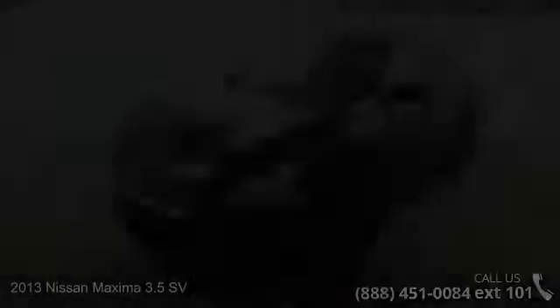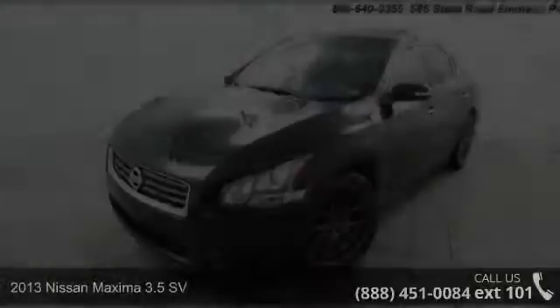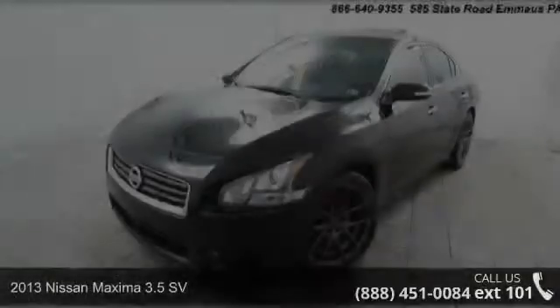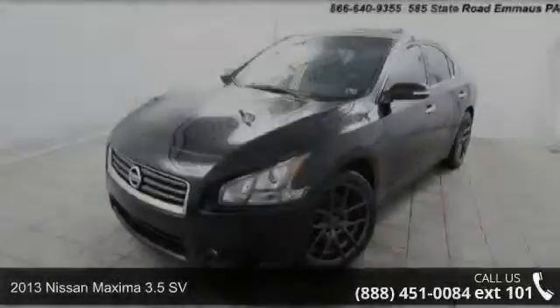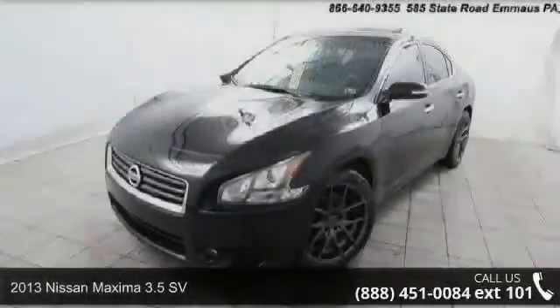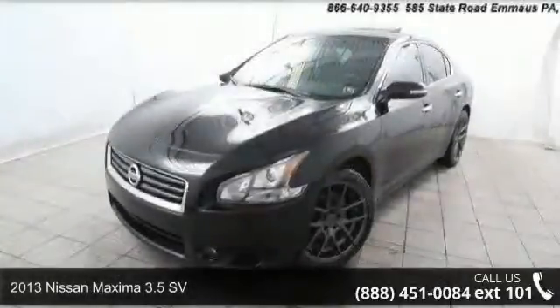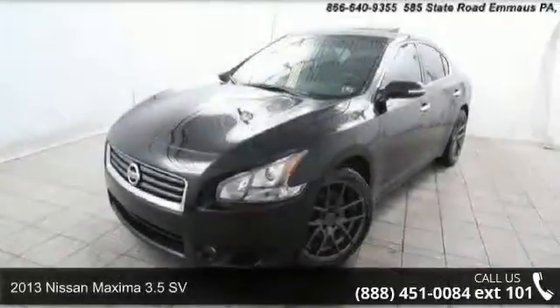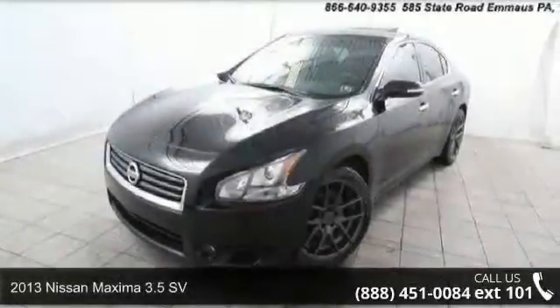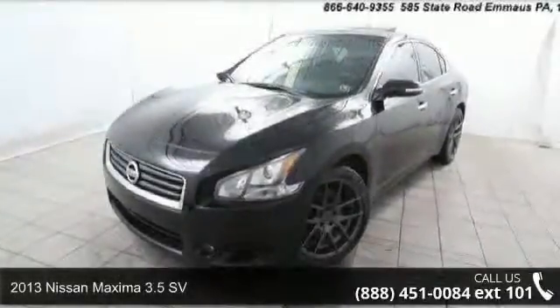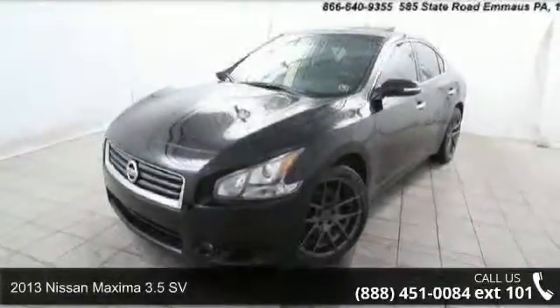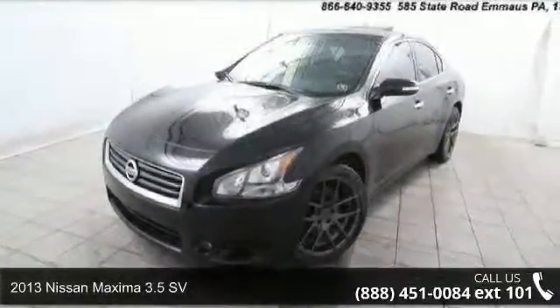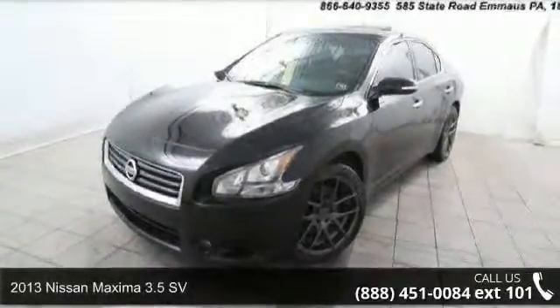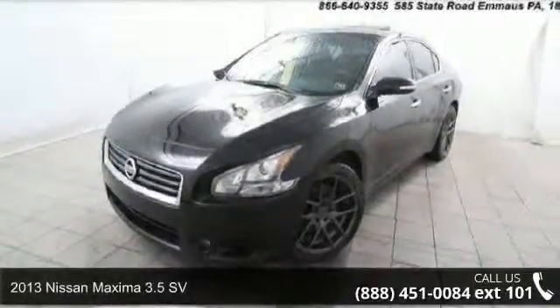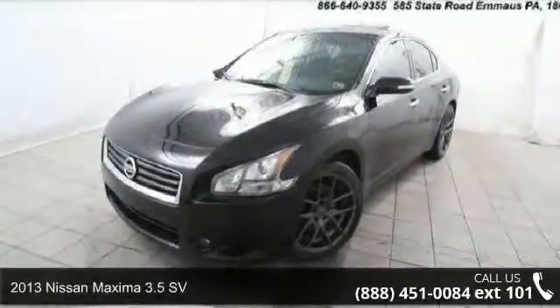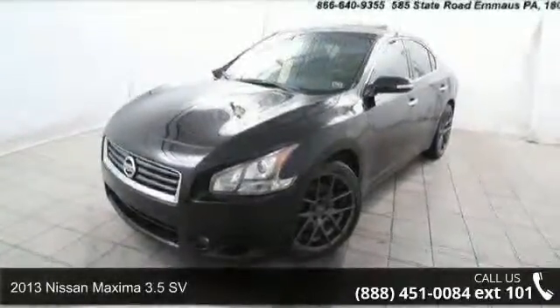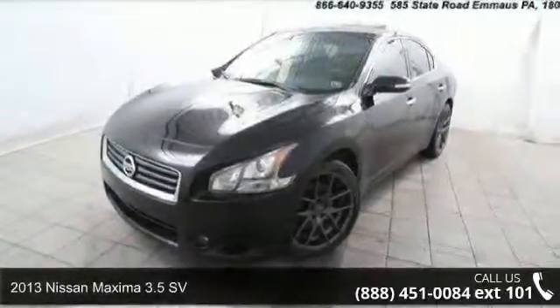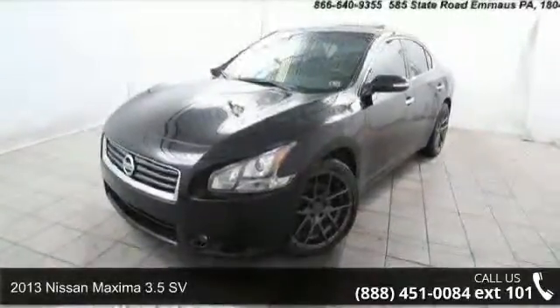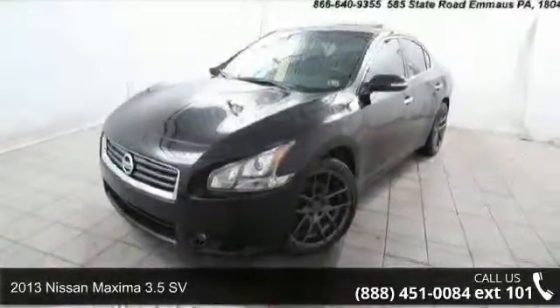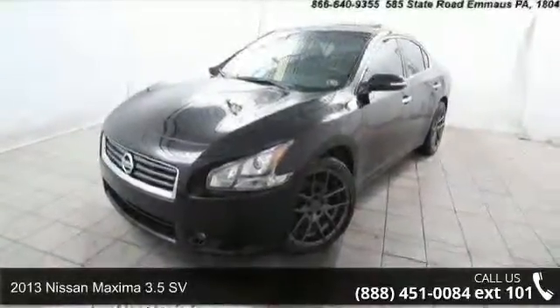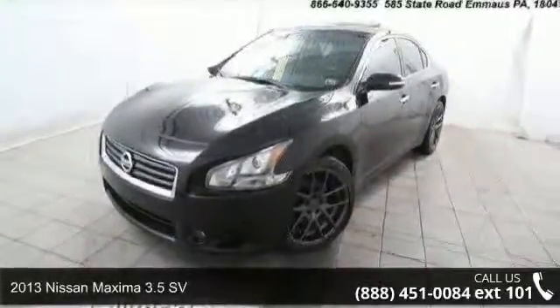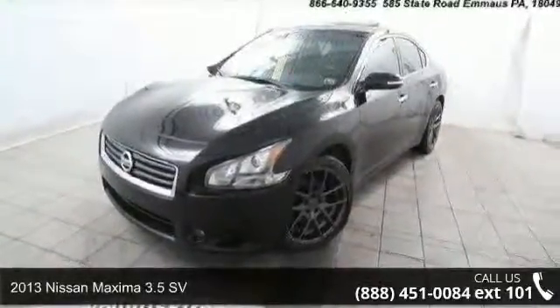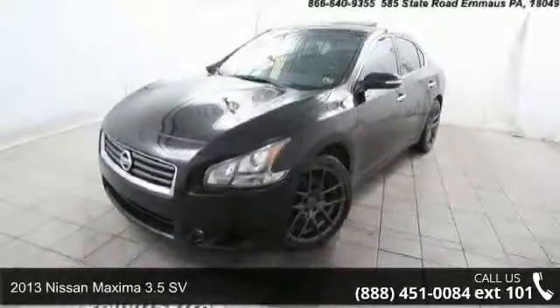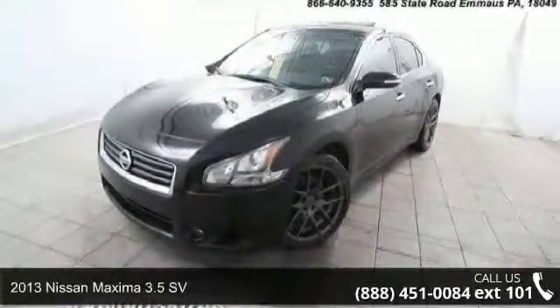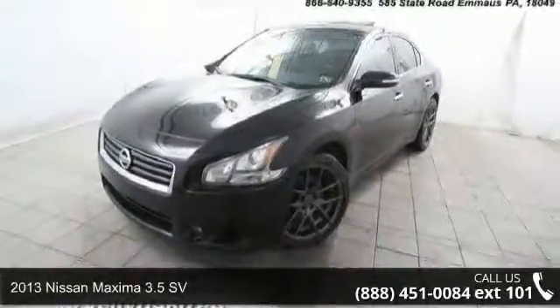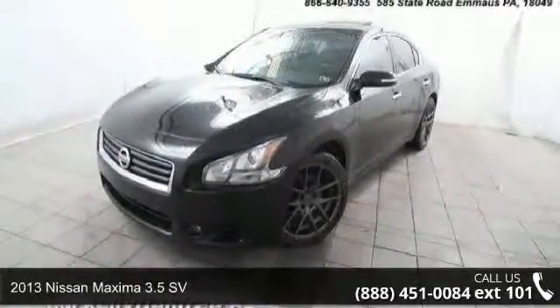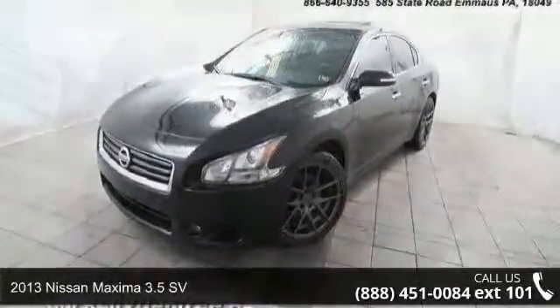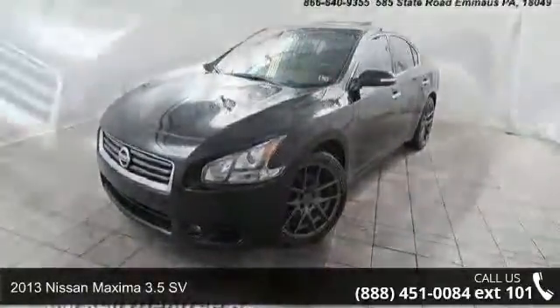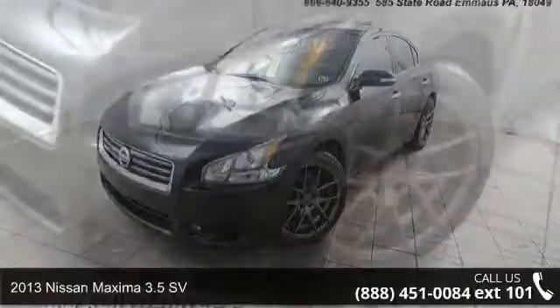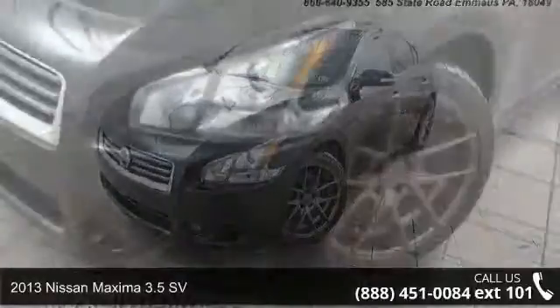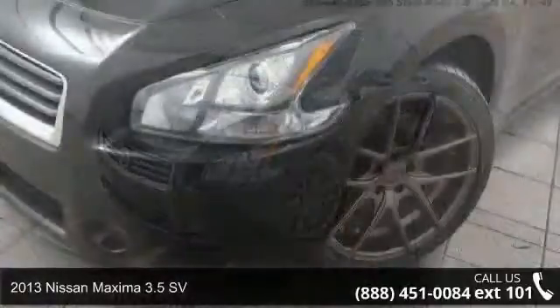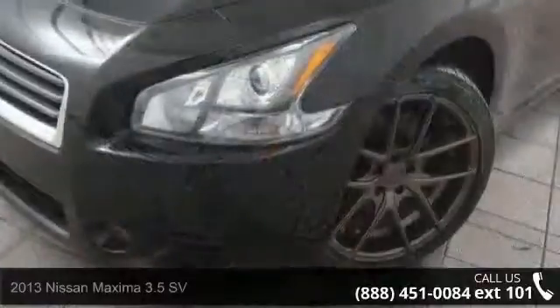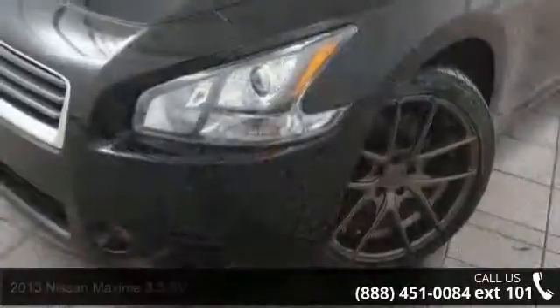Imagine yourself in this 2013 Nissan Maxima. This may be the set of wheels you've been looking for.